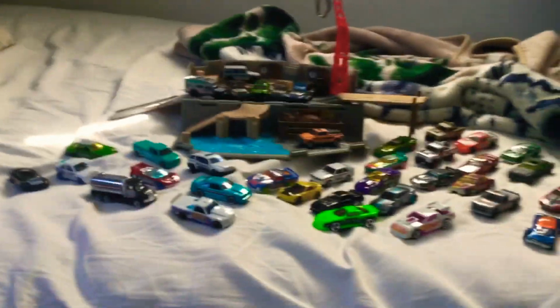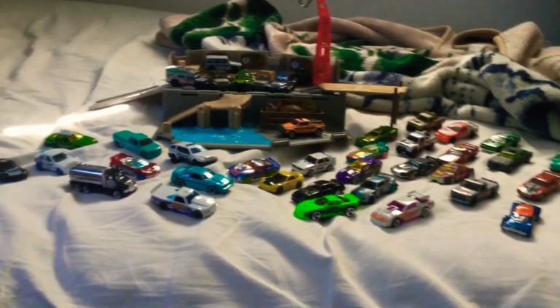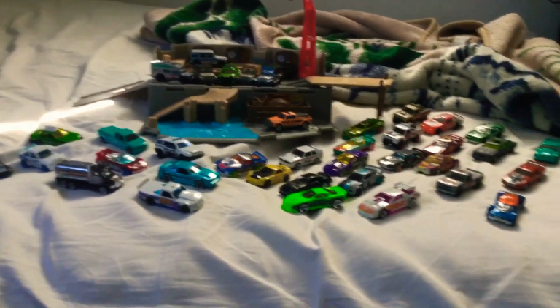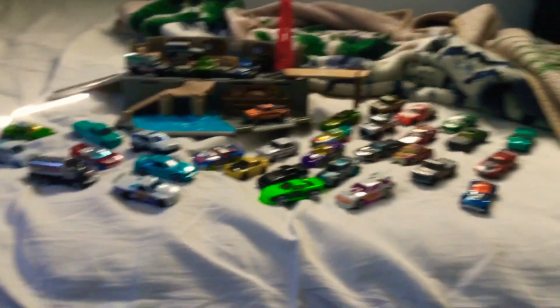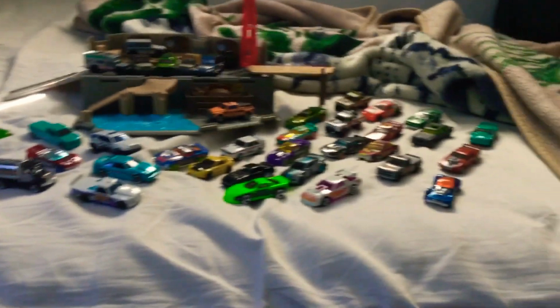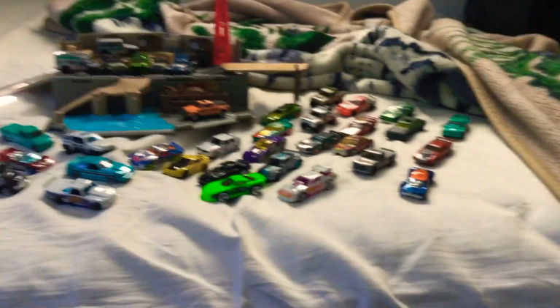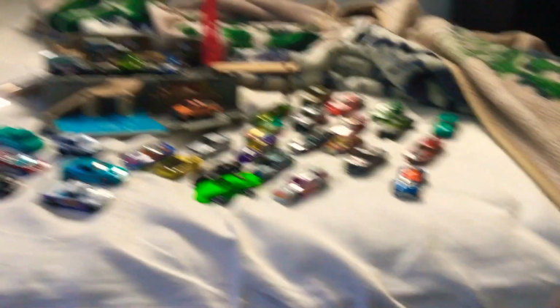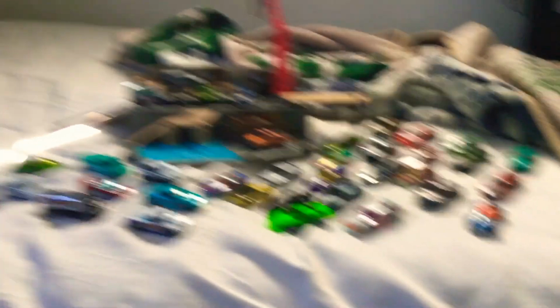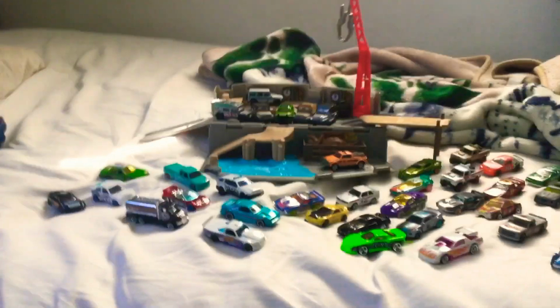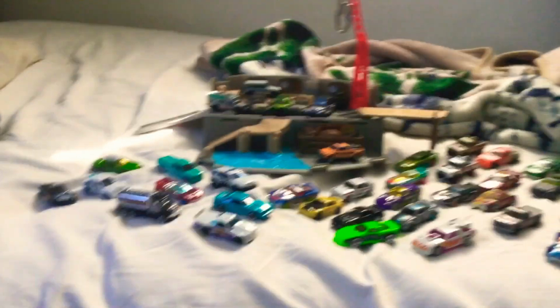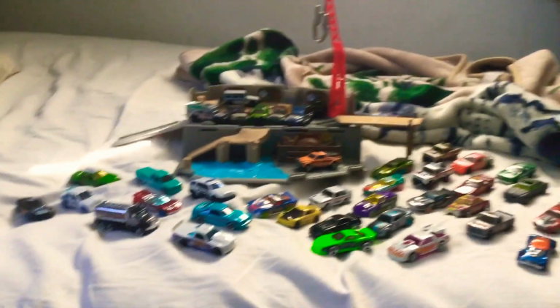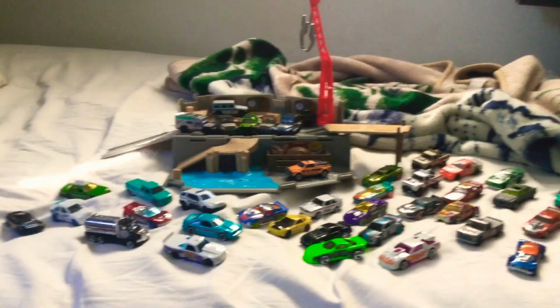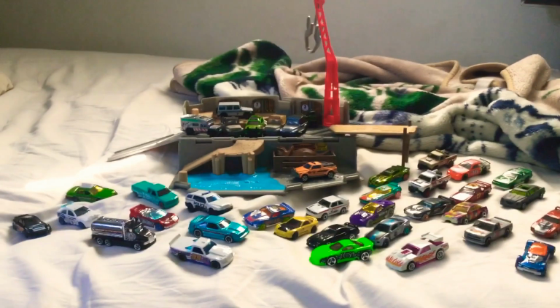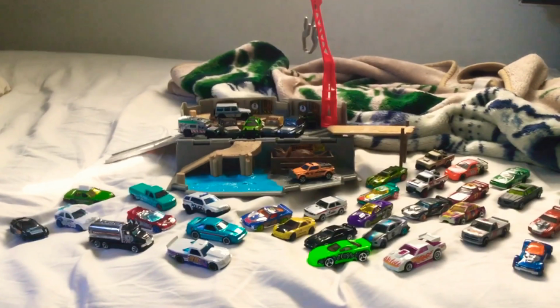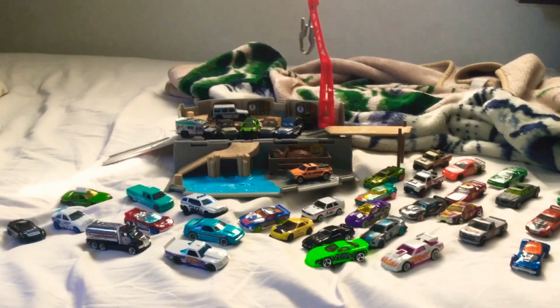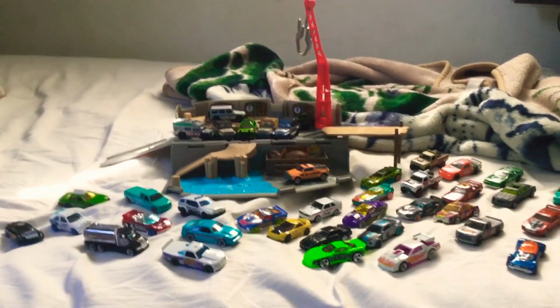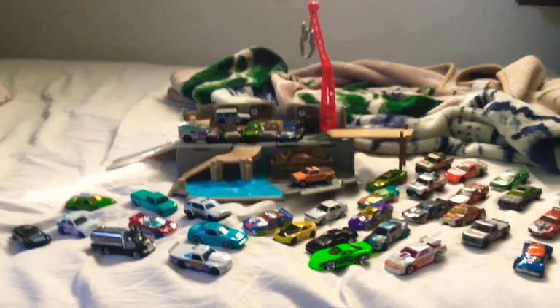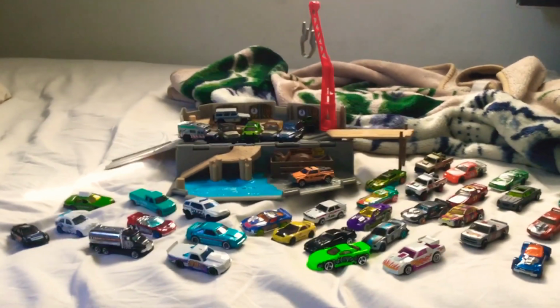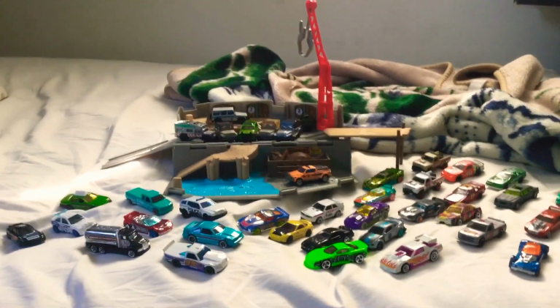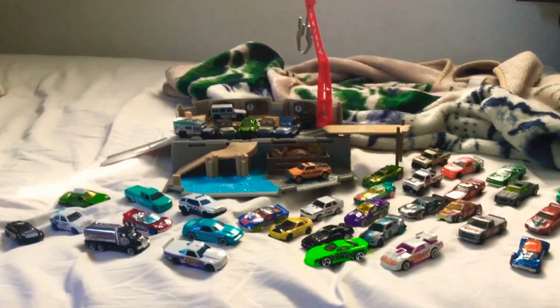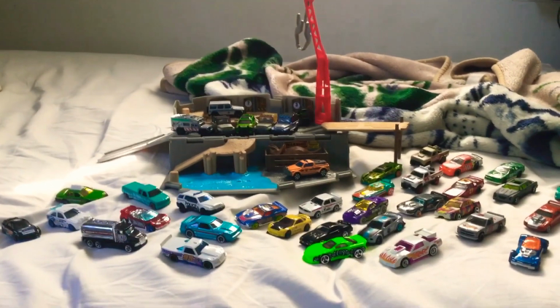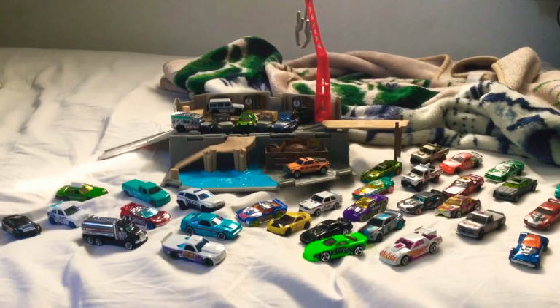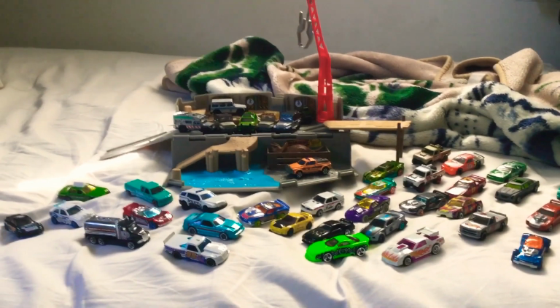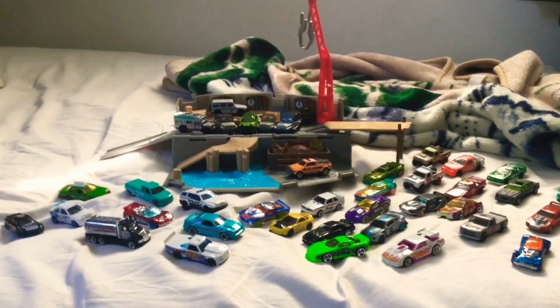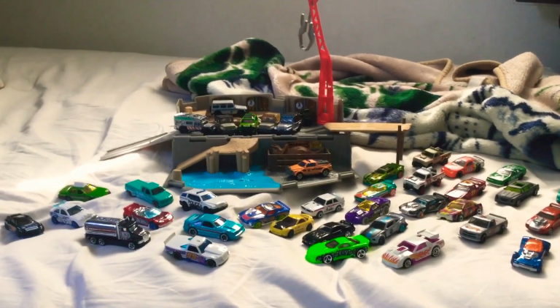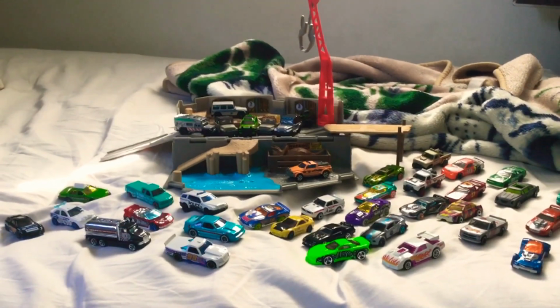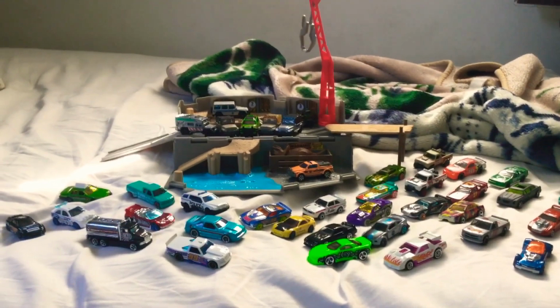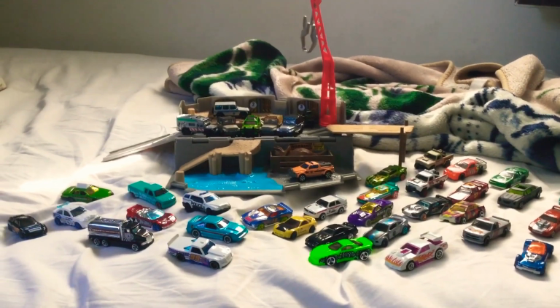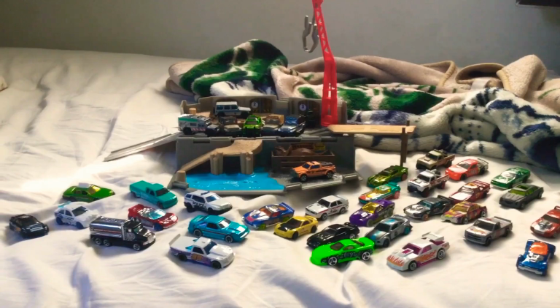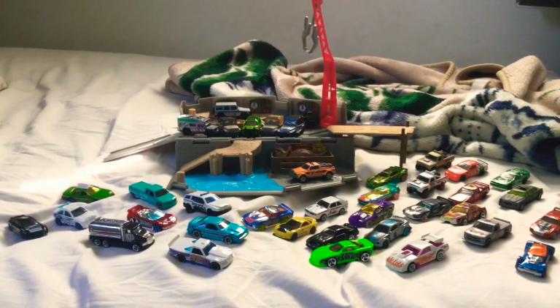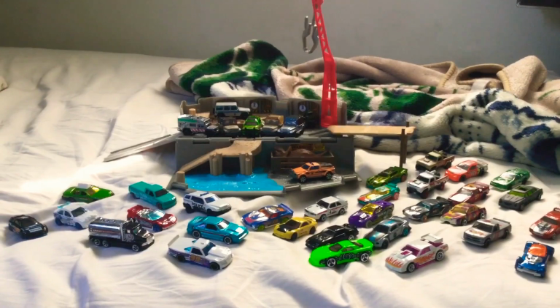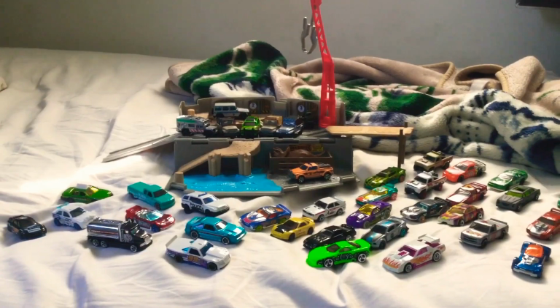I could try out my Hot Wheels cars and Matchbox cars on the playset. So I just want to say Happy Easter to you all.